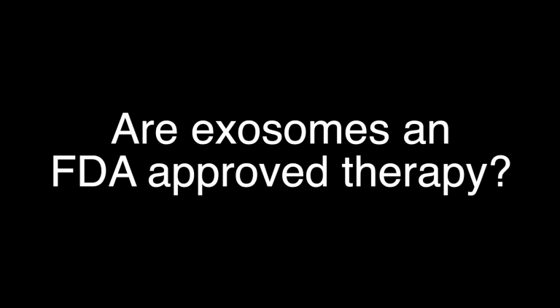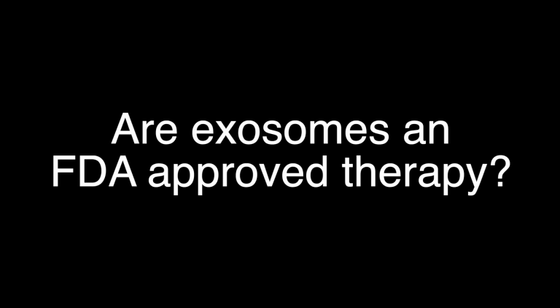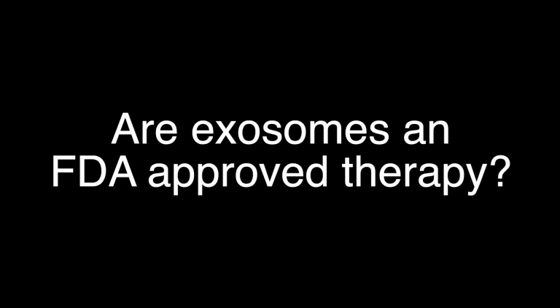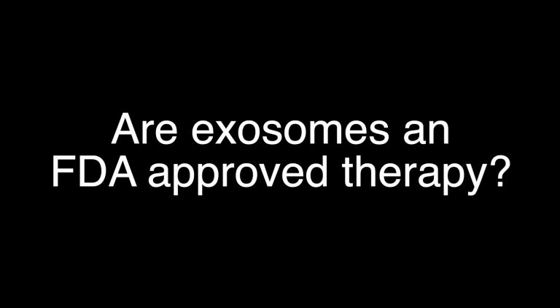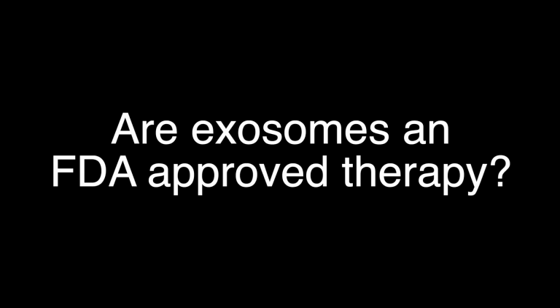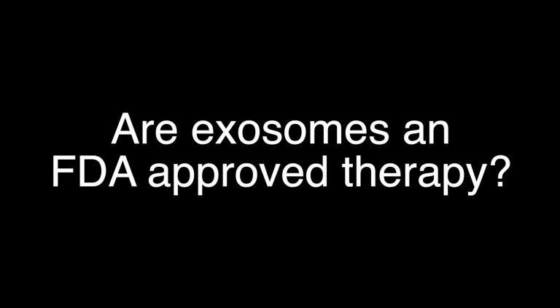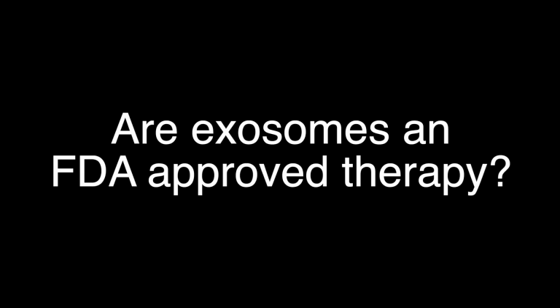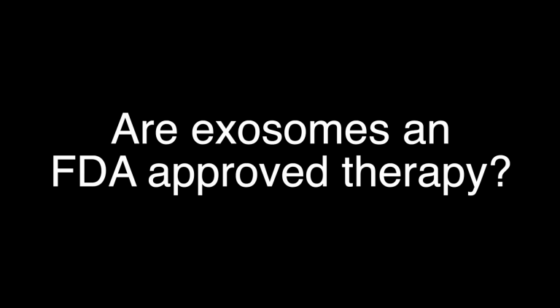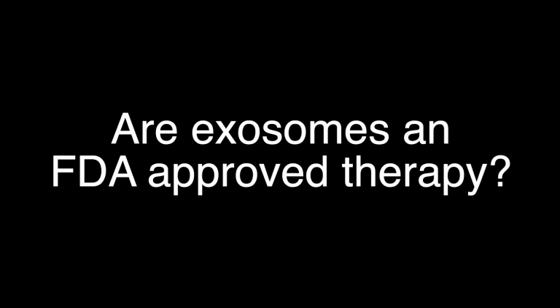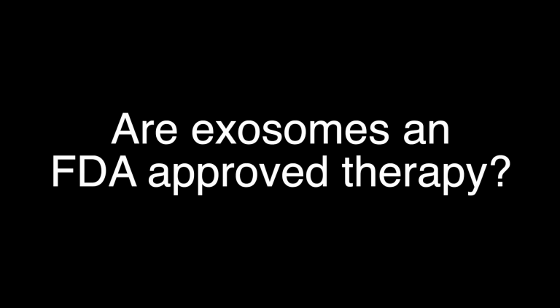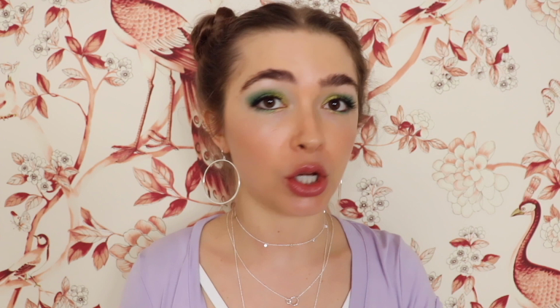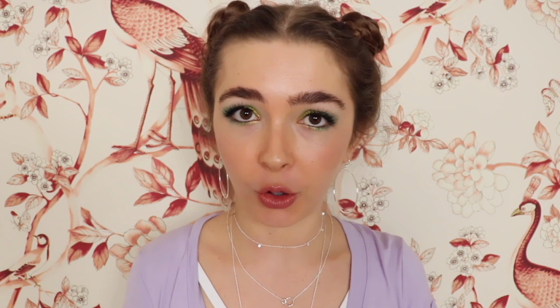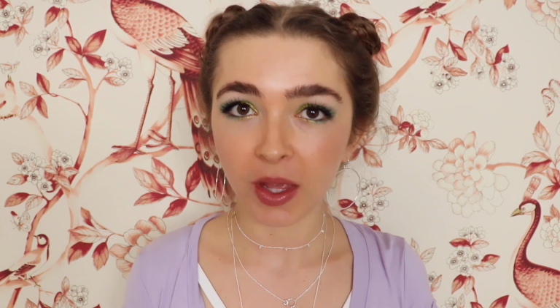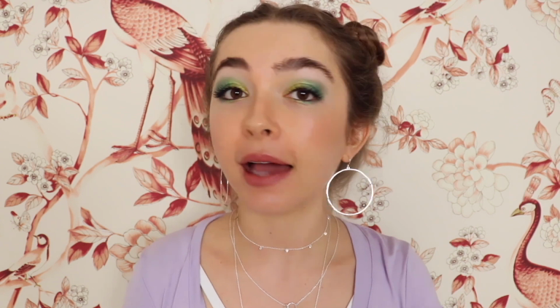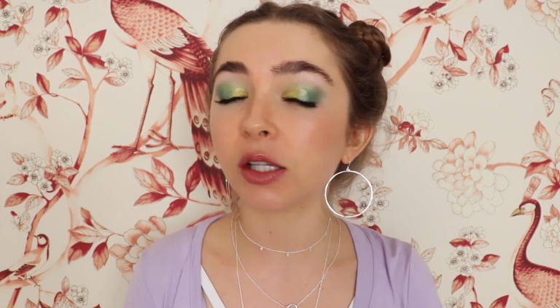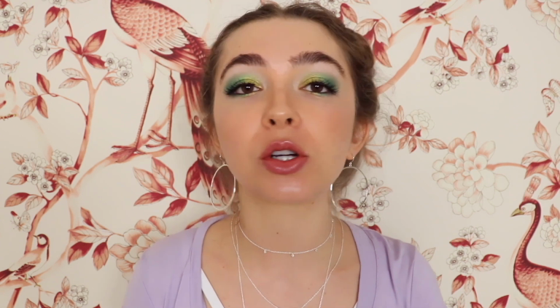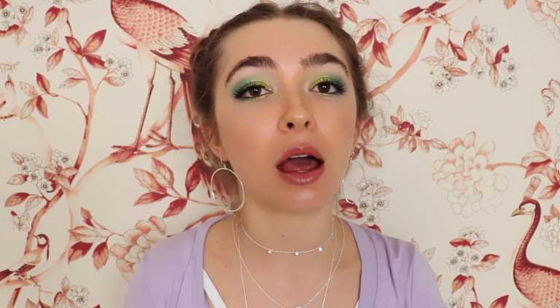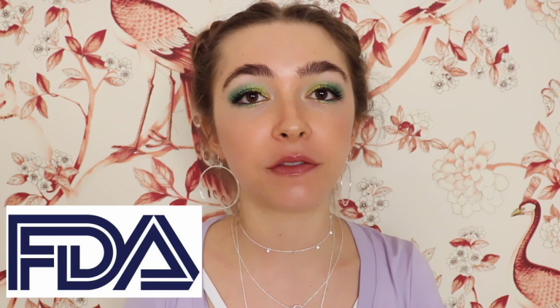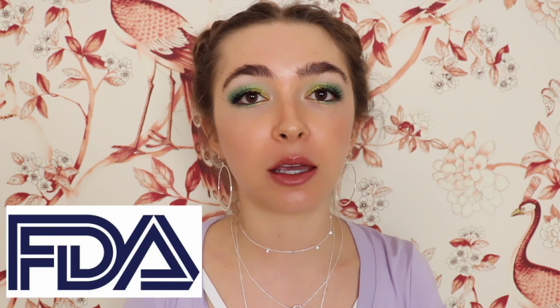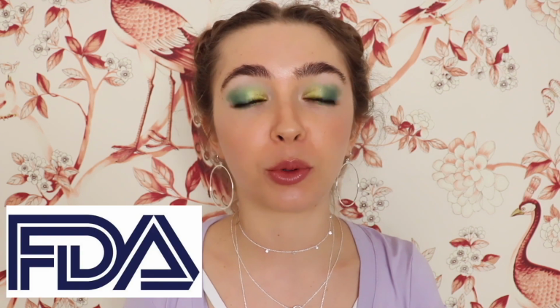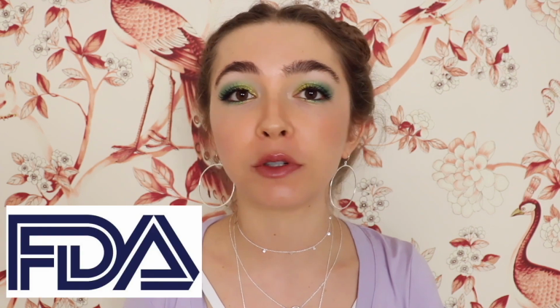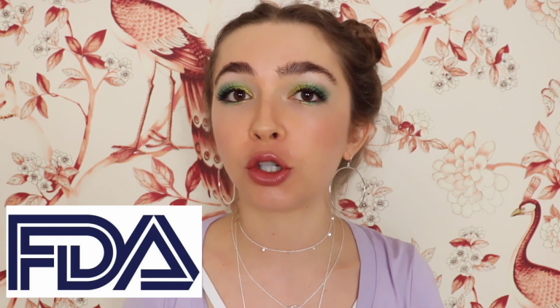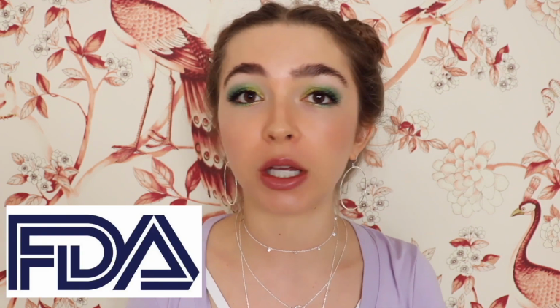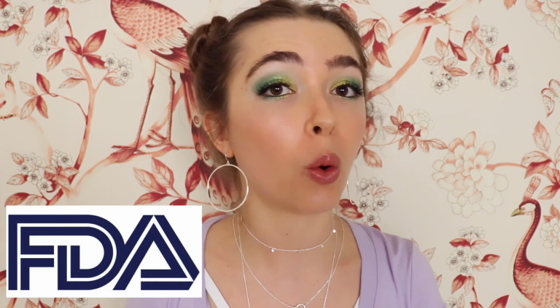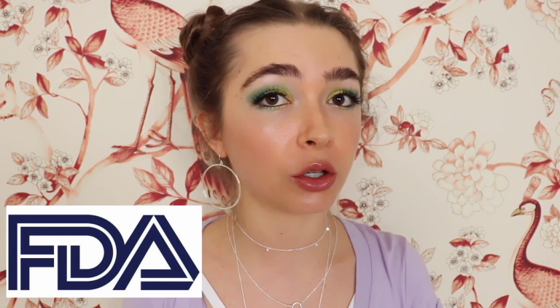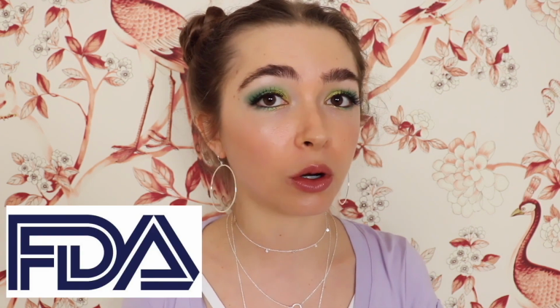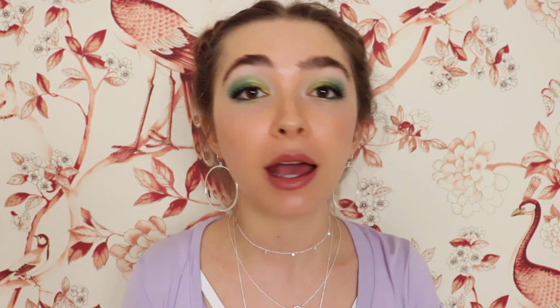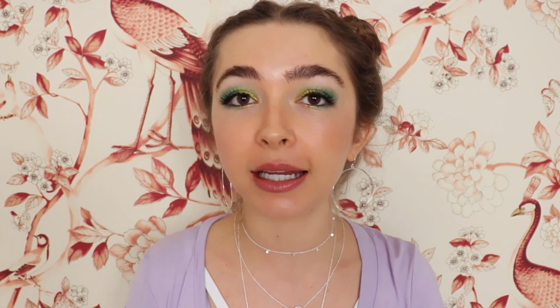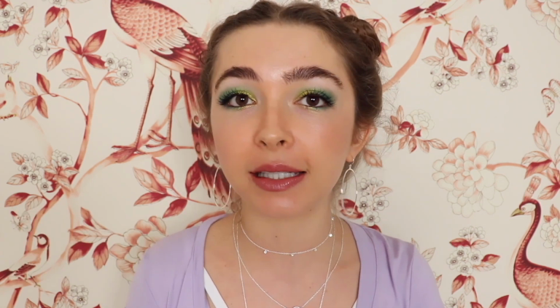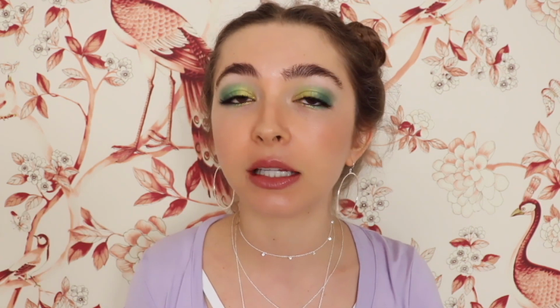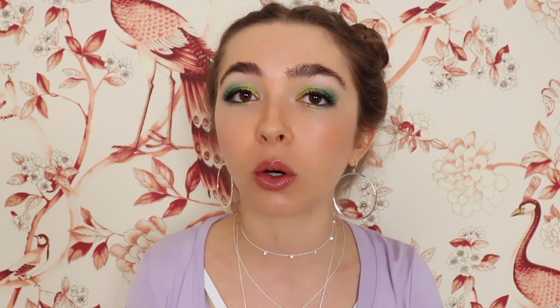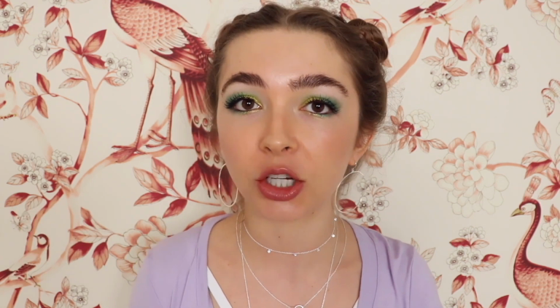Are exosomes an FDA approved therapy? No, exosomes are not FDA approved to treat or cure any disease or condition.